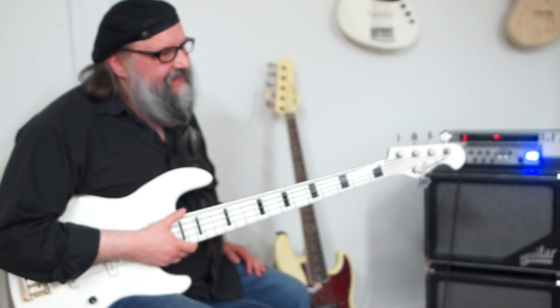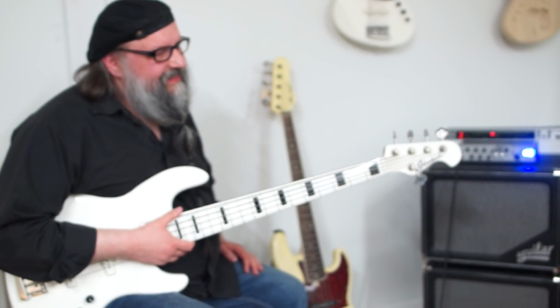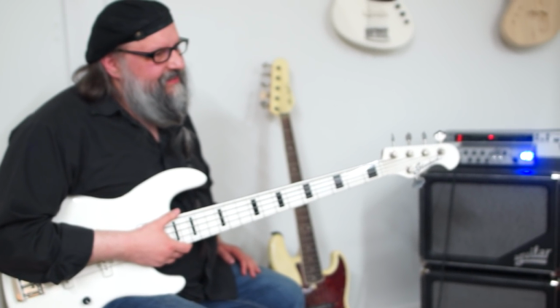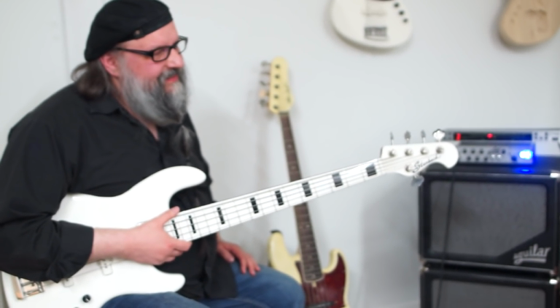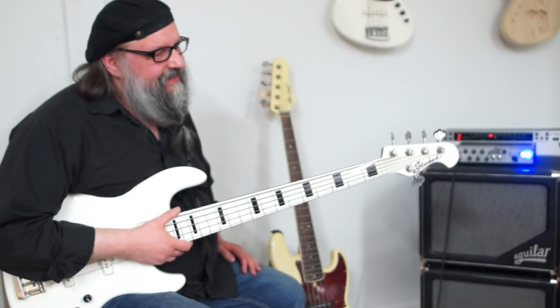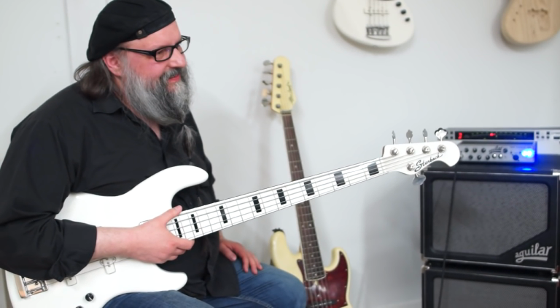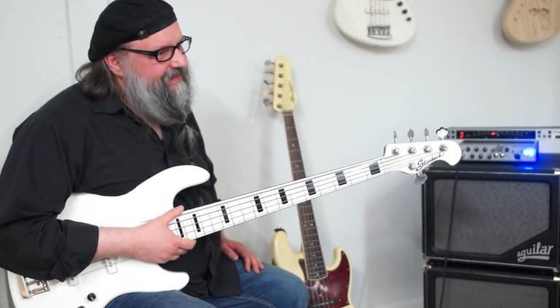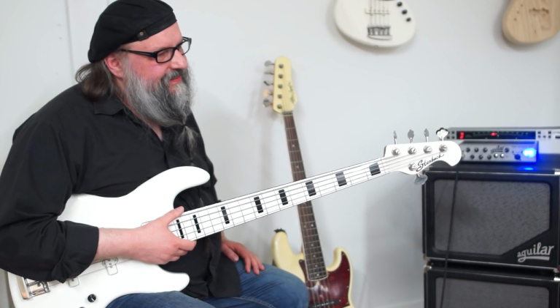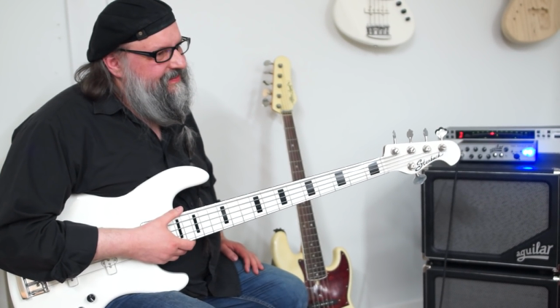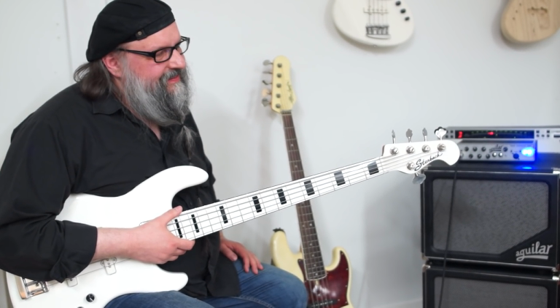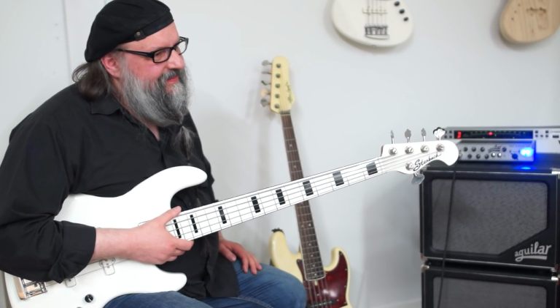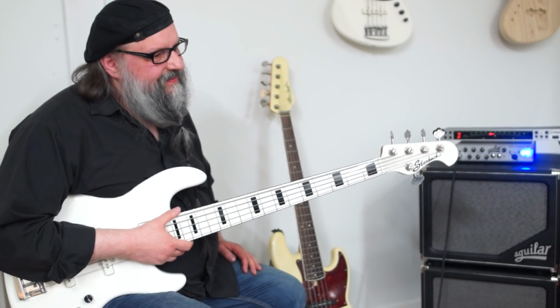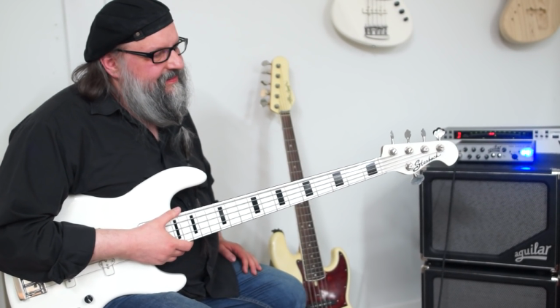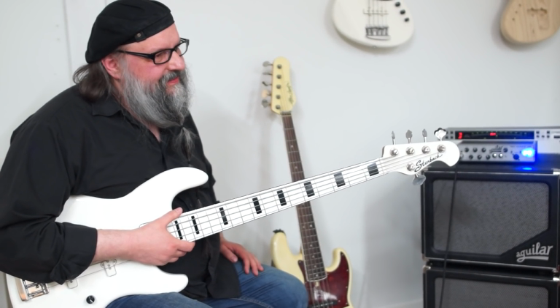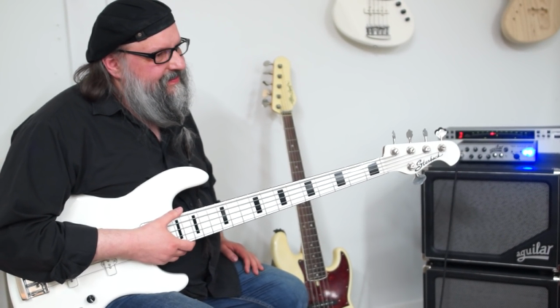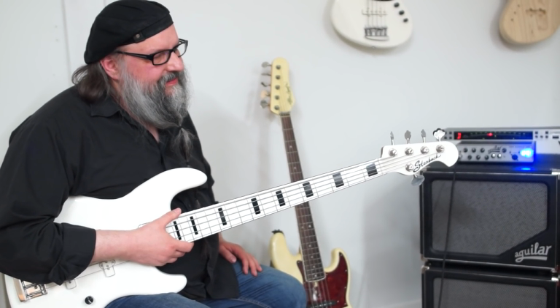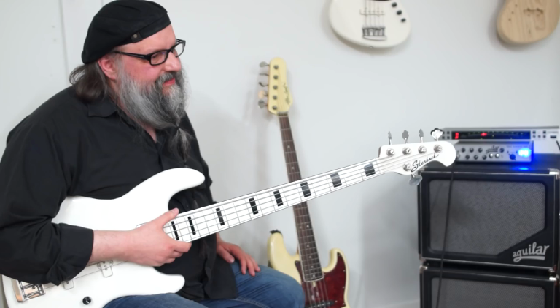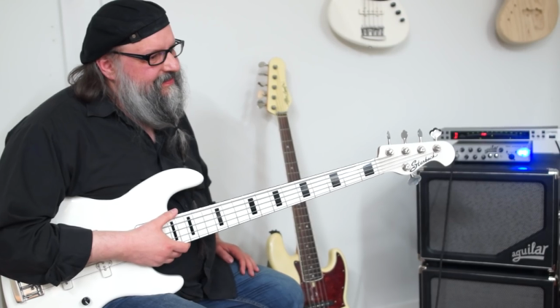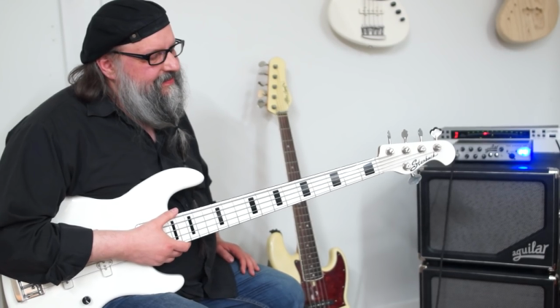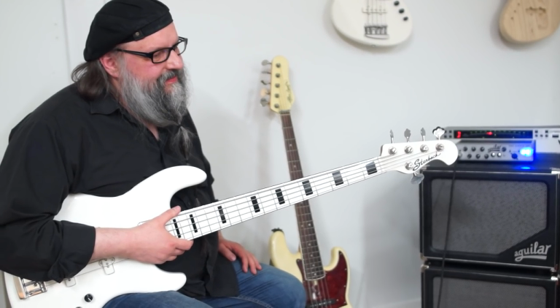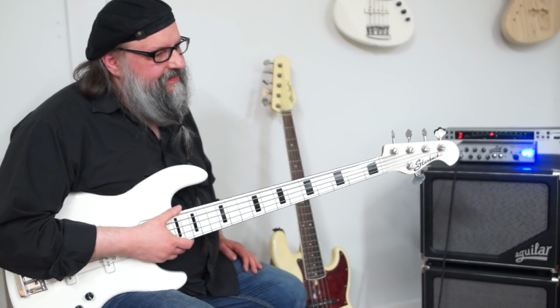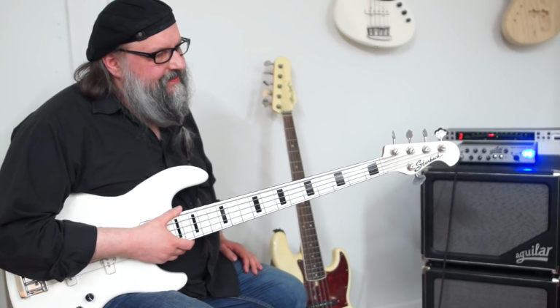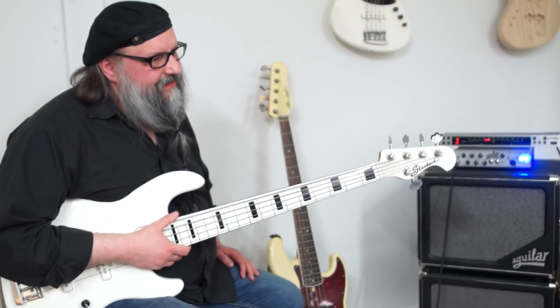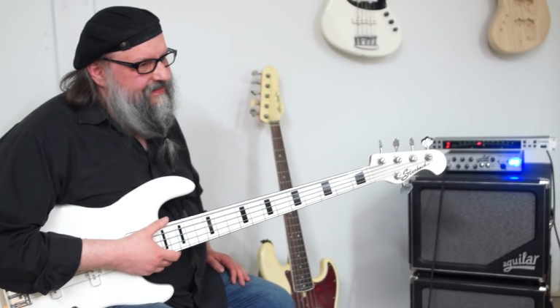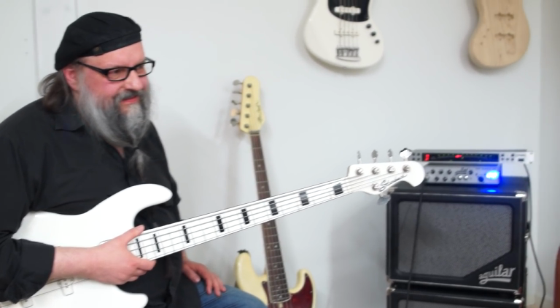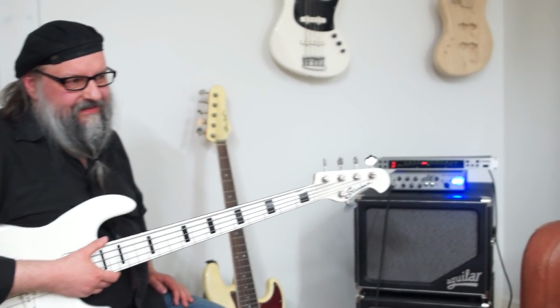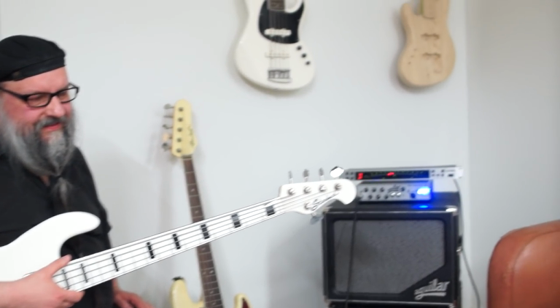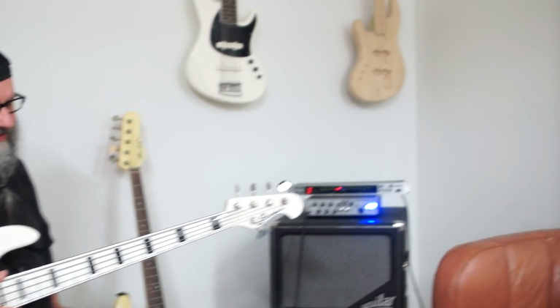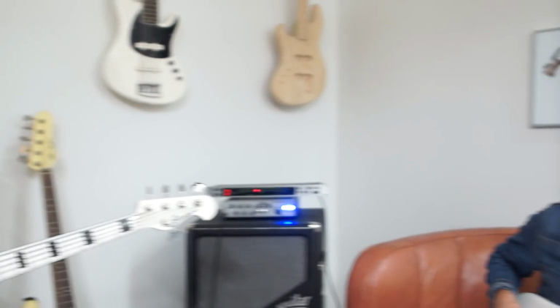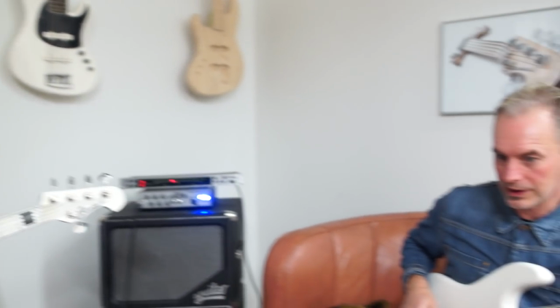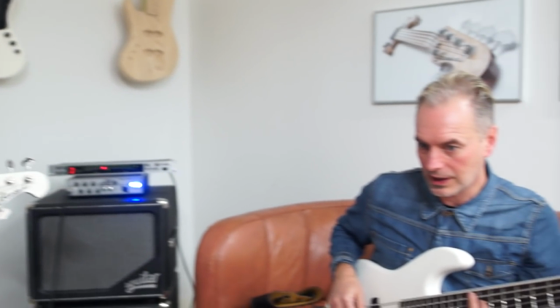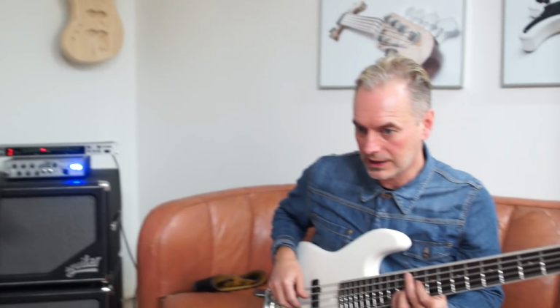I think I still prefer how it was with the other pickups in it, but this is from those pickups.